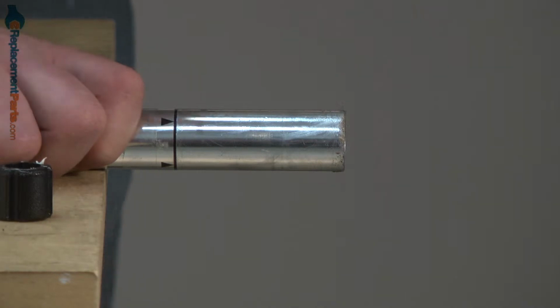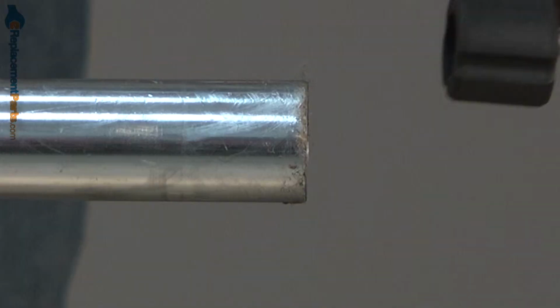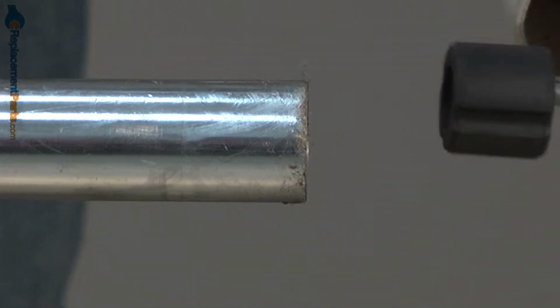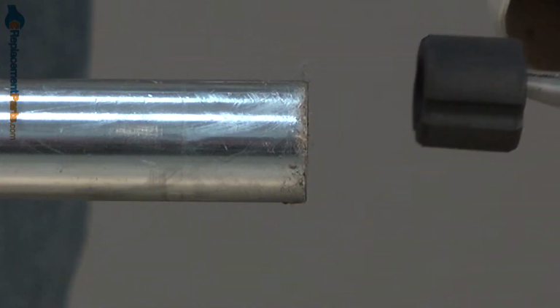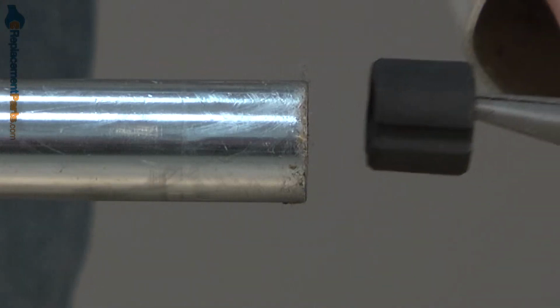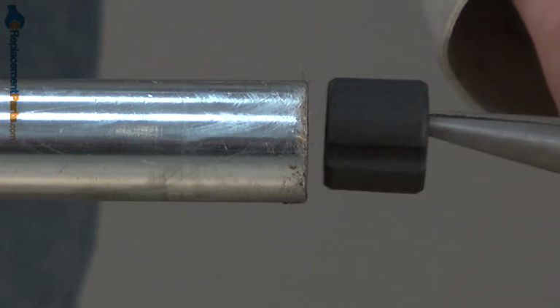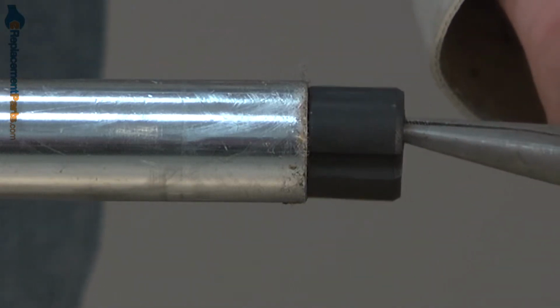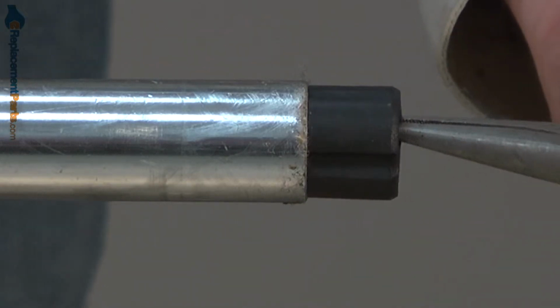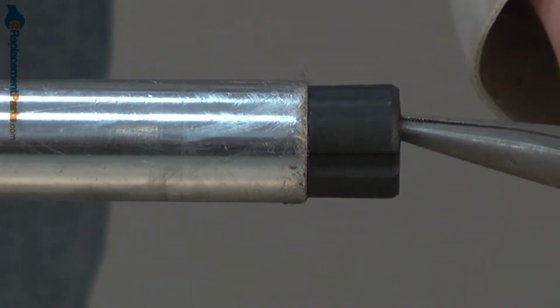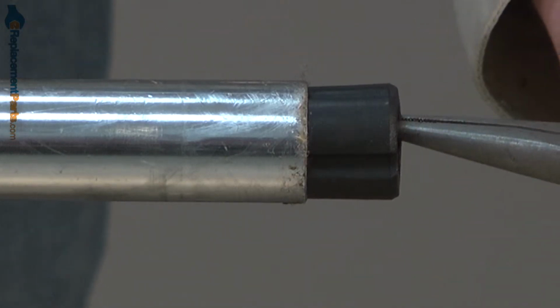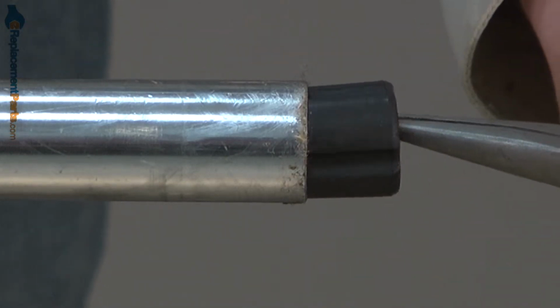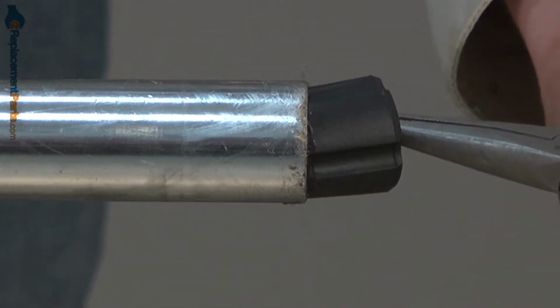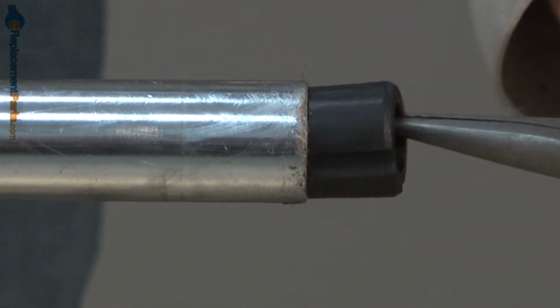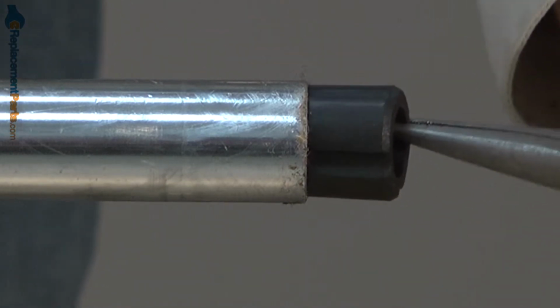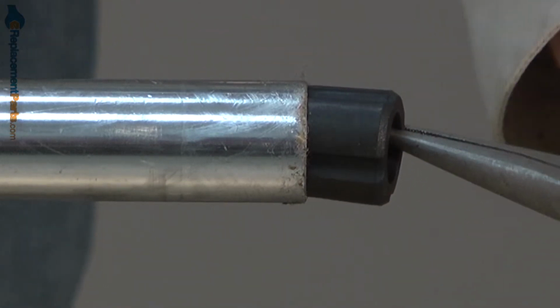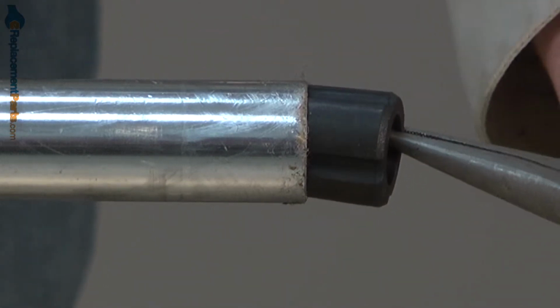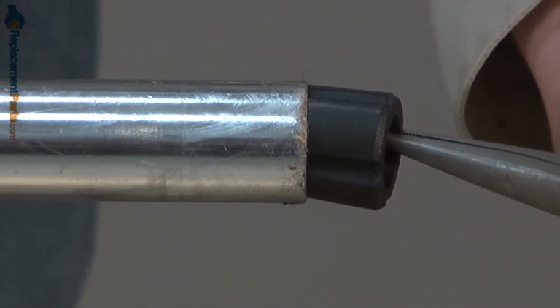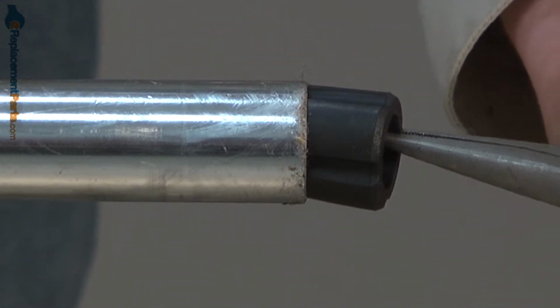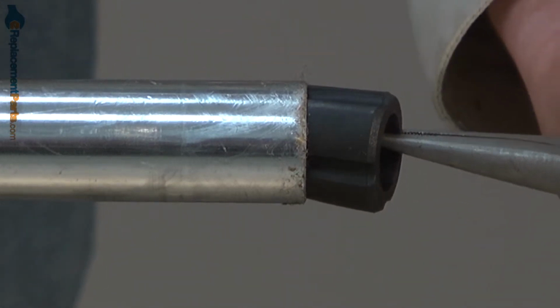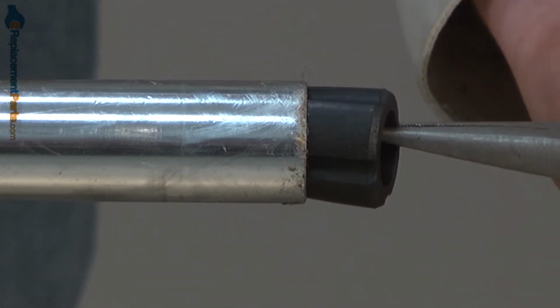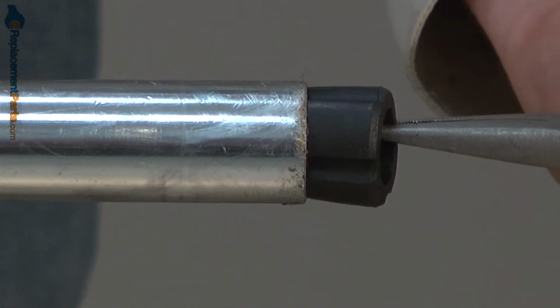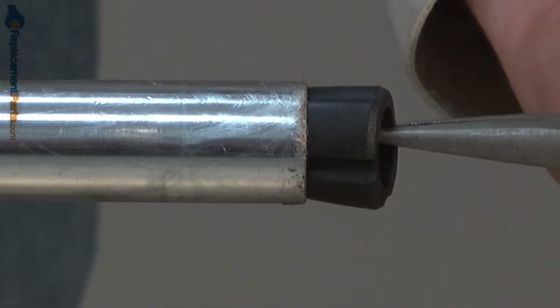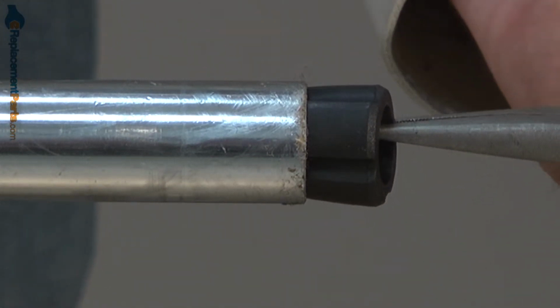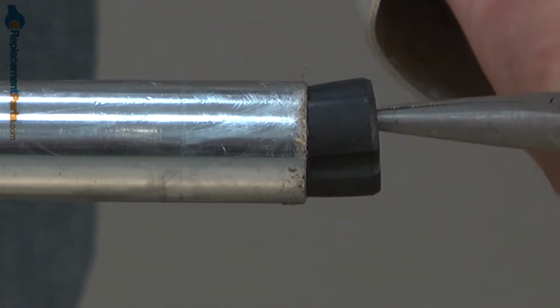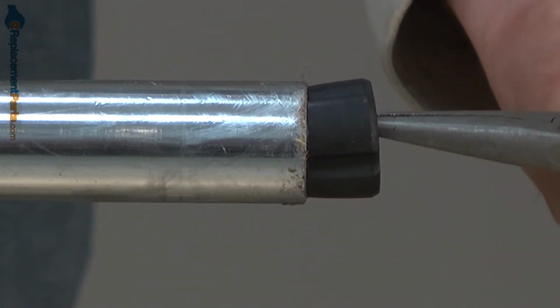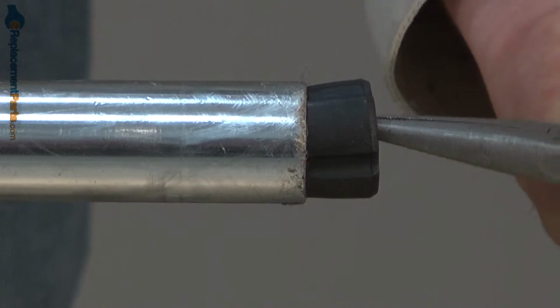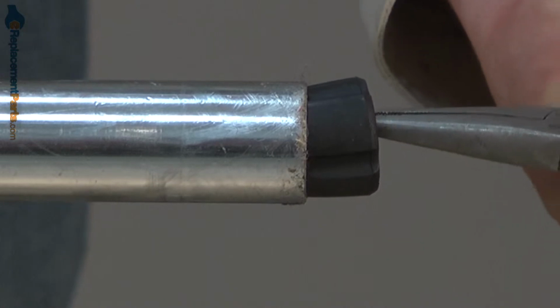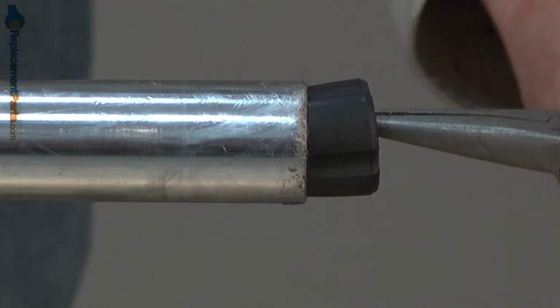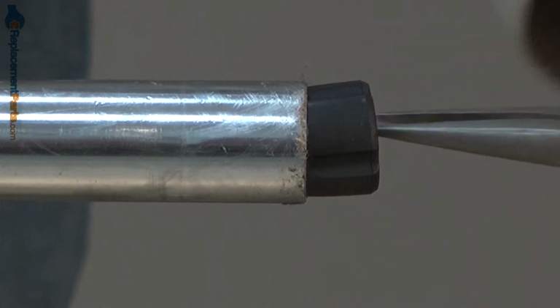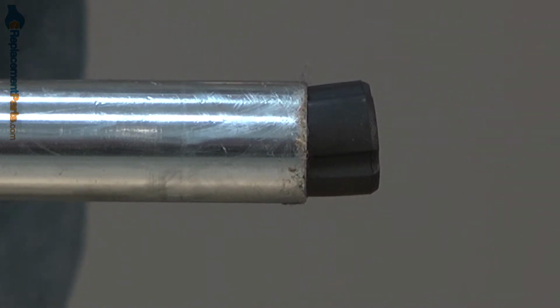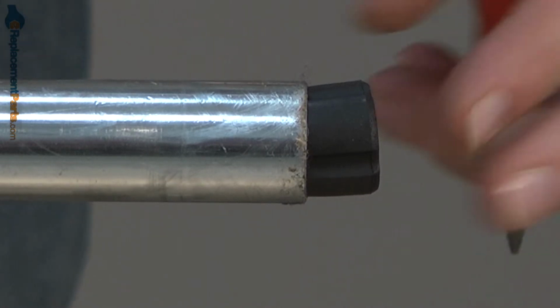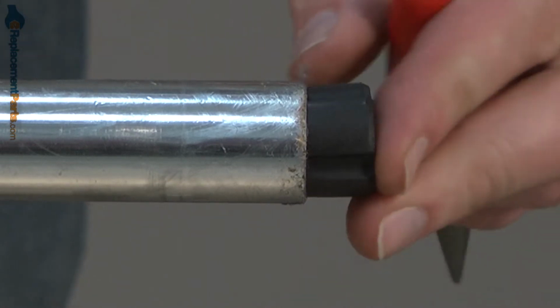Now insert our new stopper into the tube and push it in until it bumps up against the cable liner.